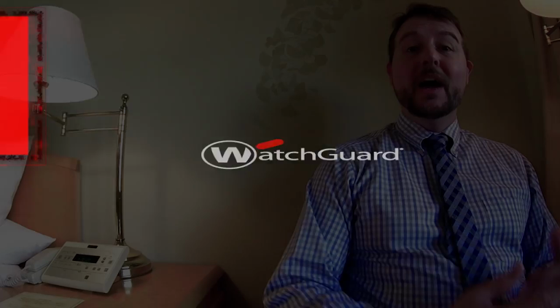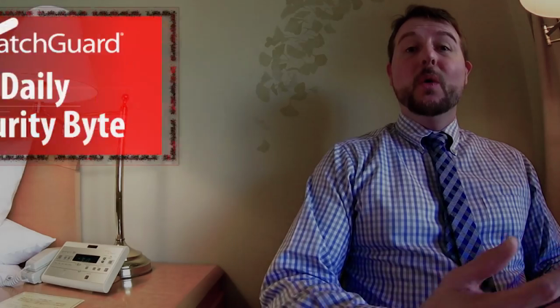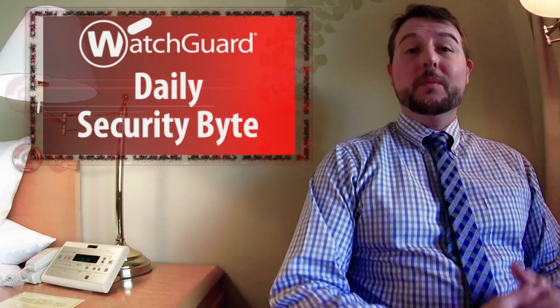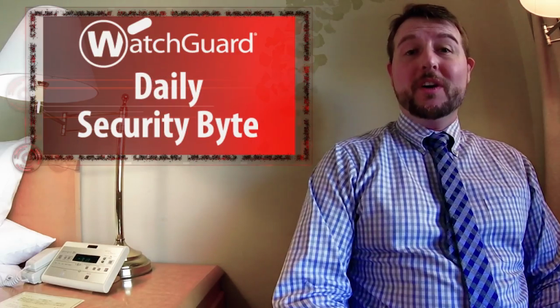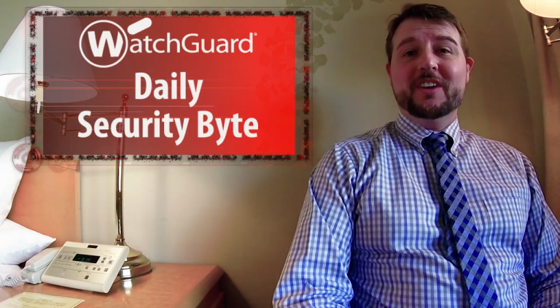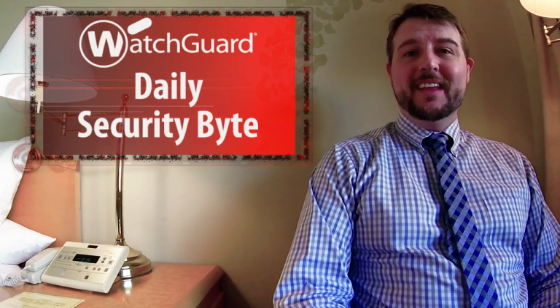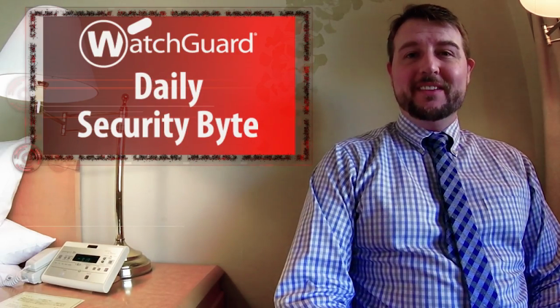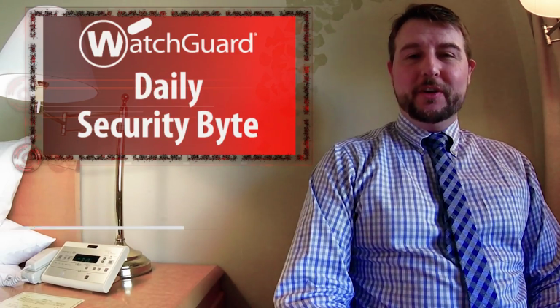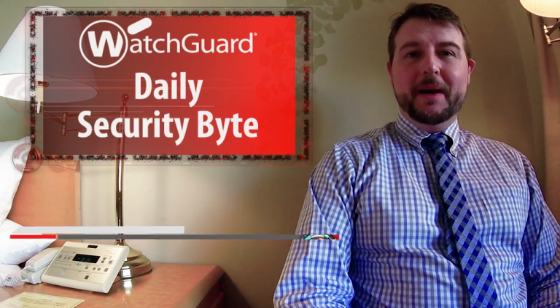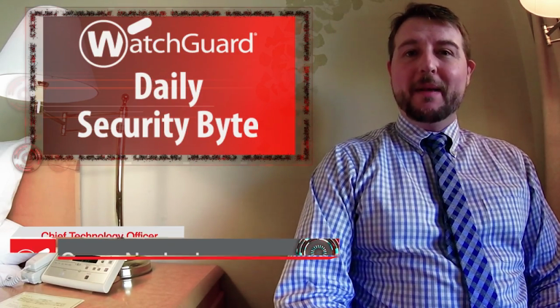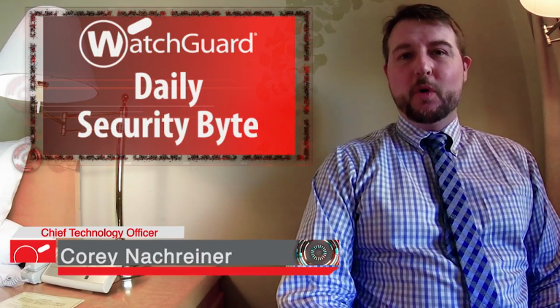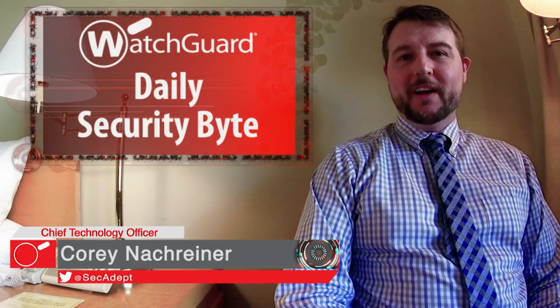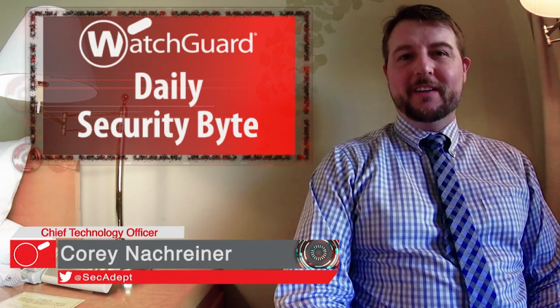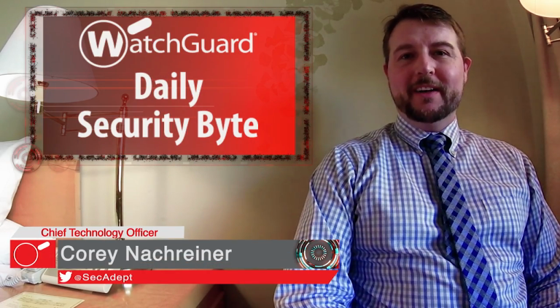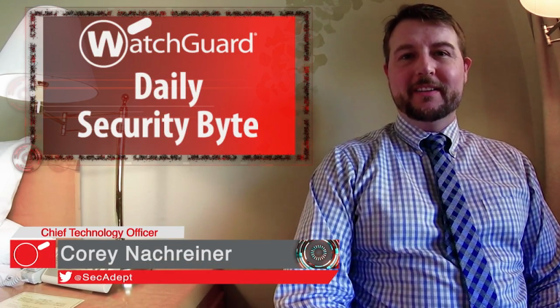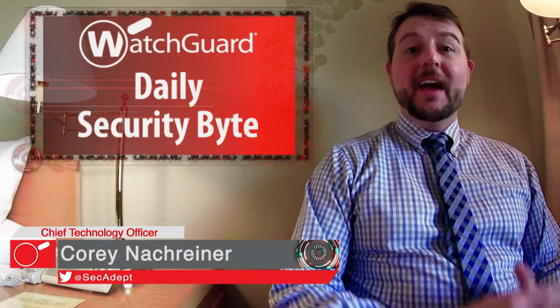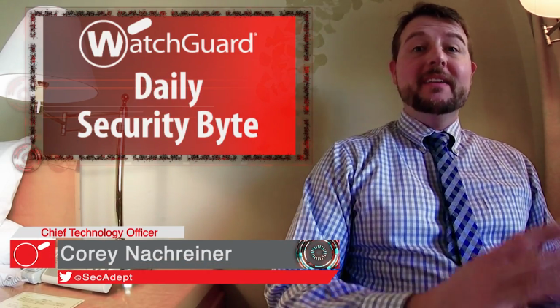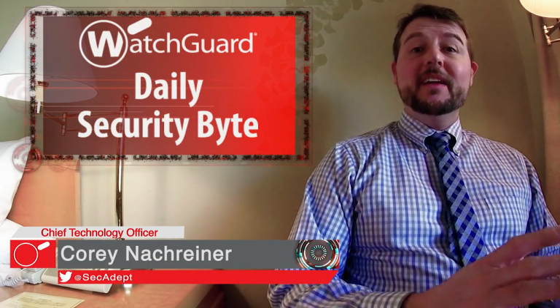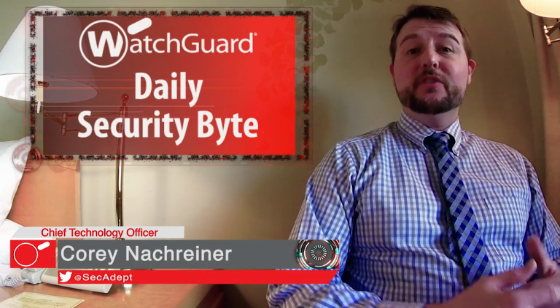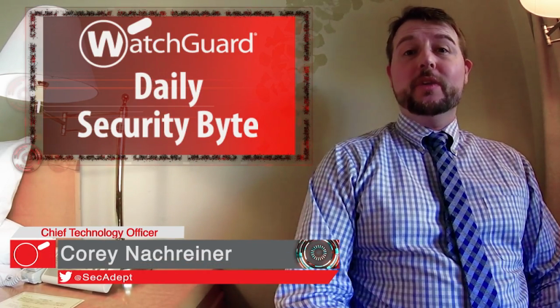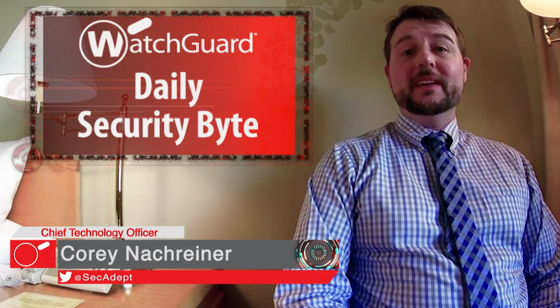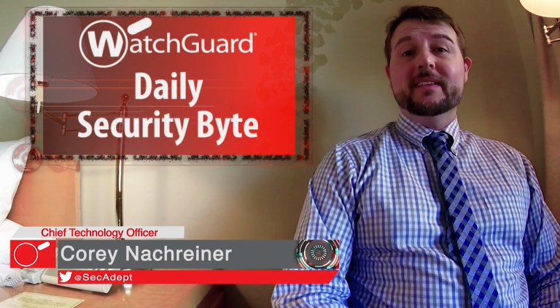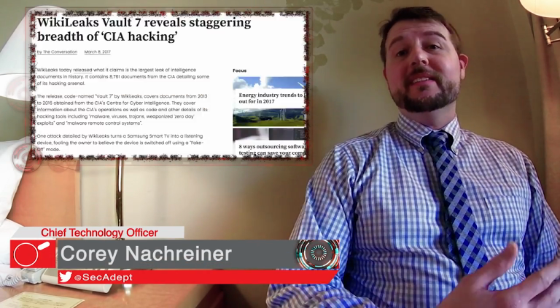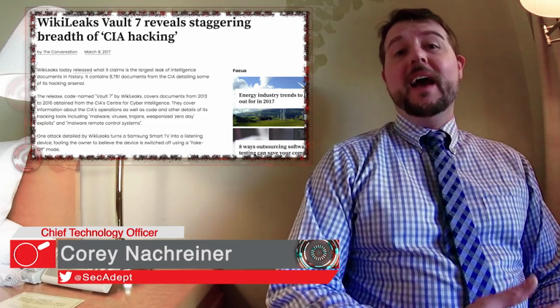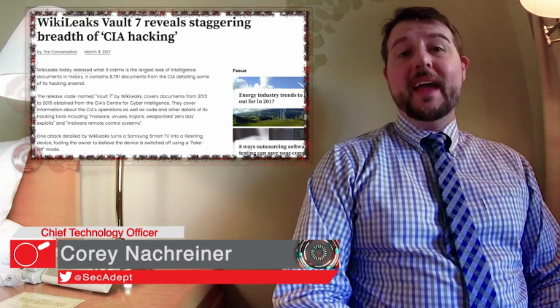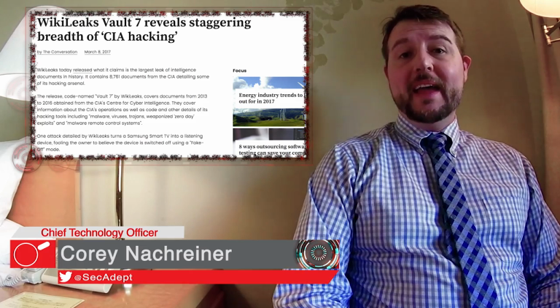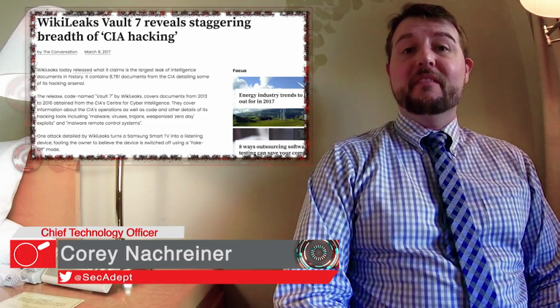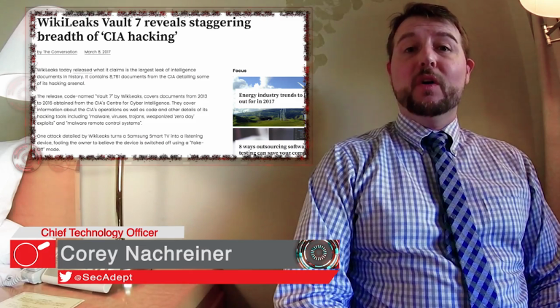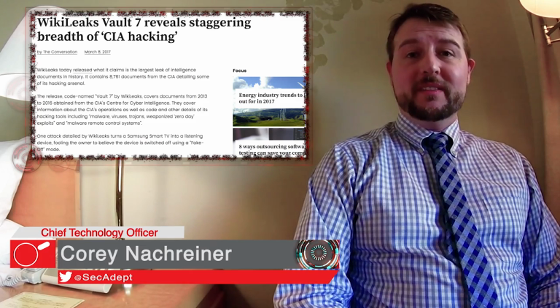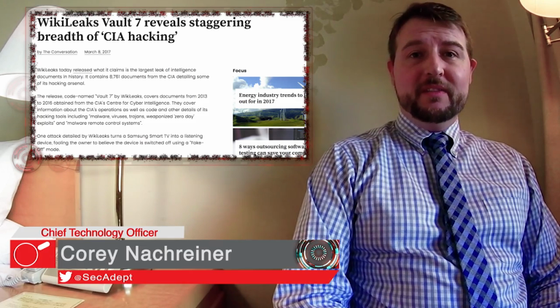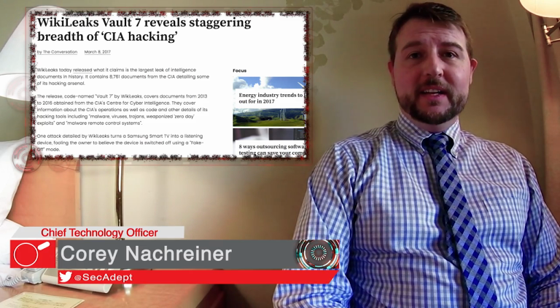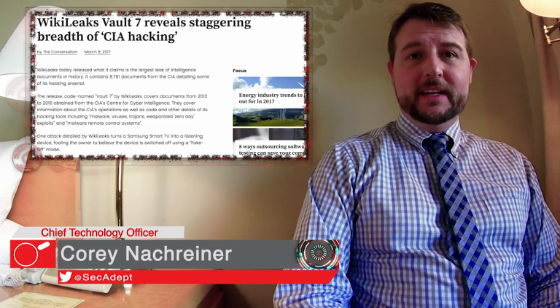Welcome to WatchGuard's Daily Security Byte. I'm Cory Knottgriner. Today's story is the CIA Vault 7 leak.